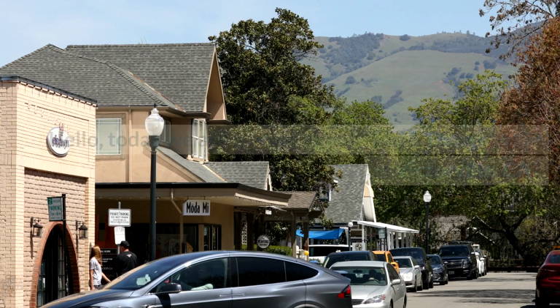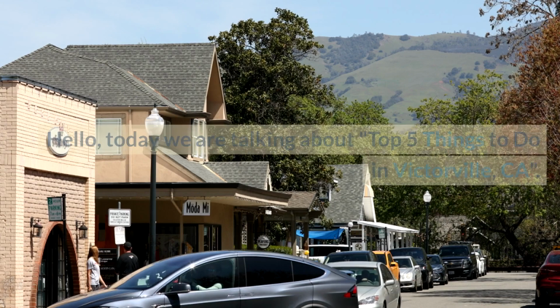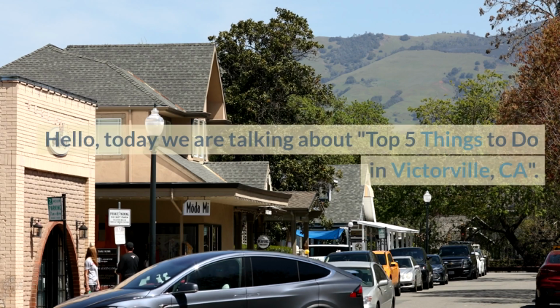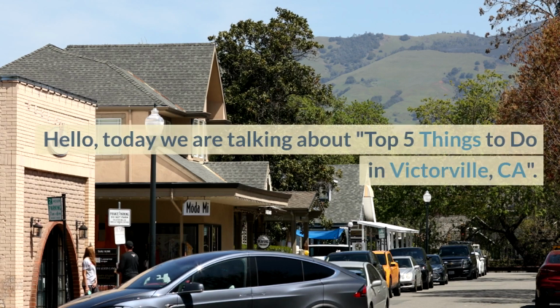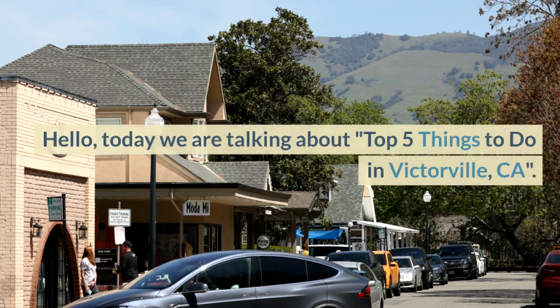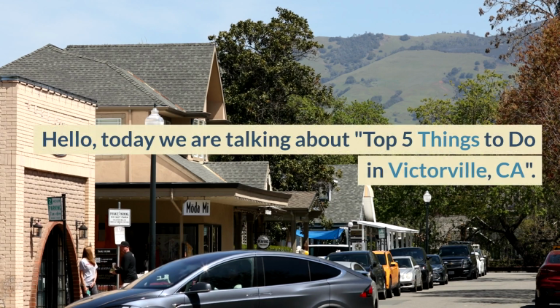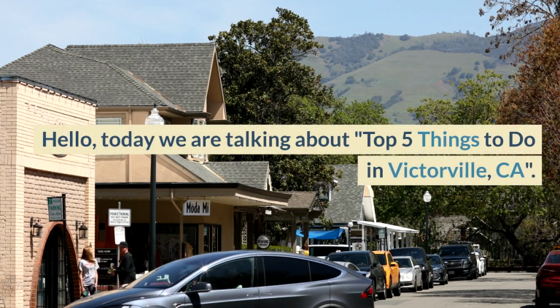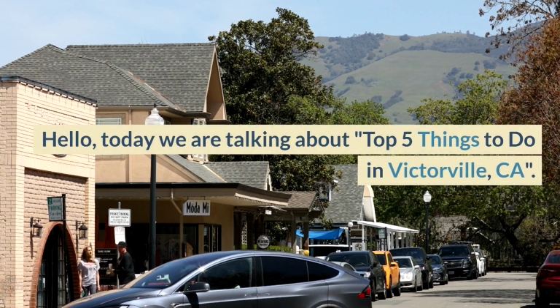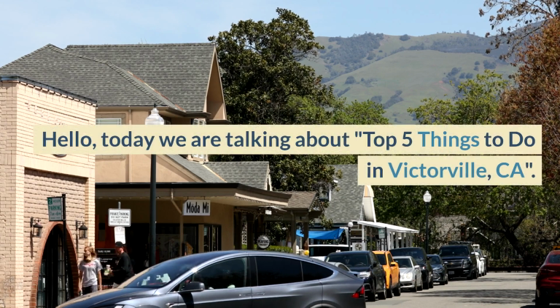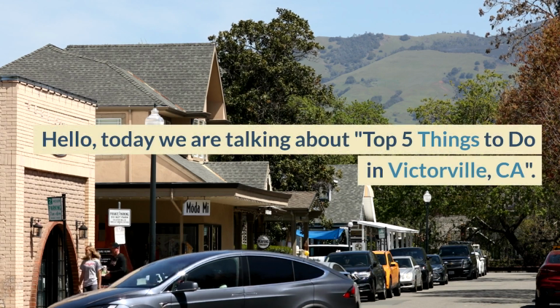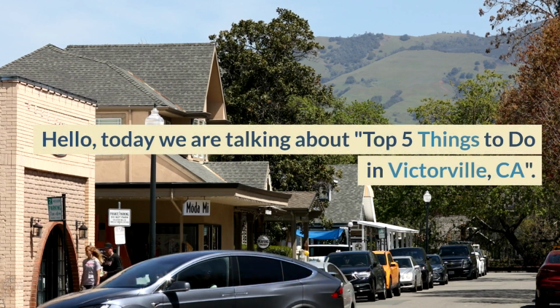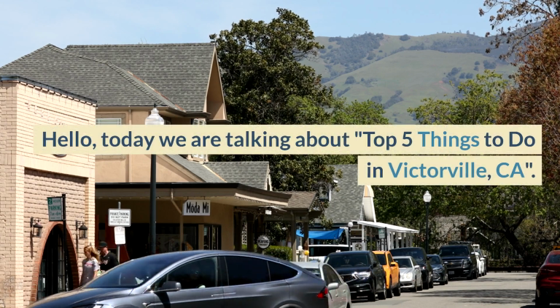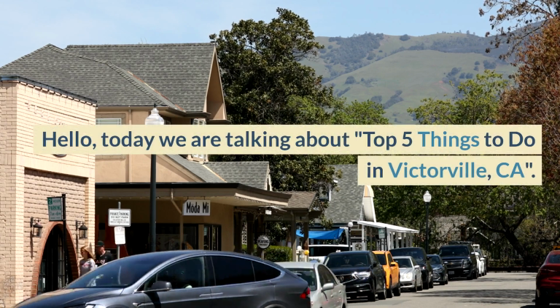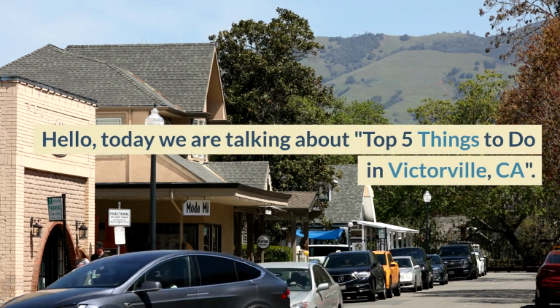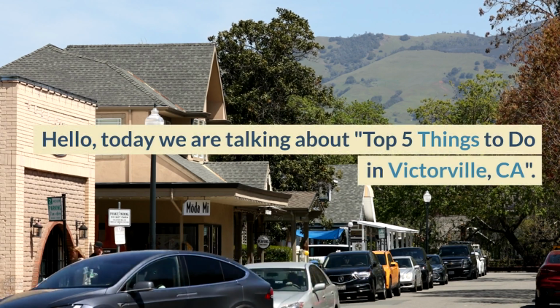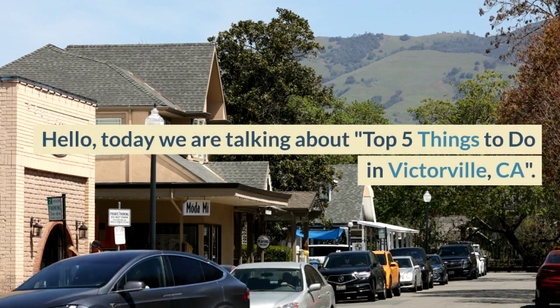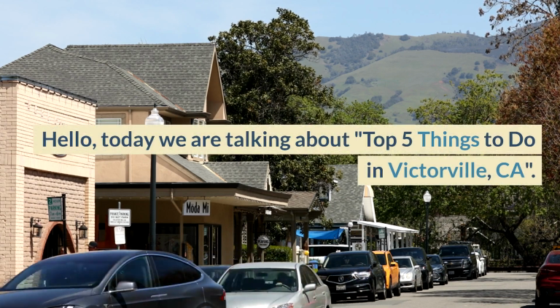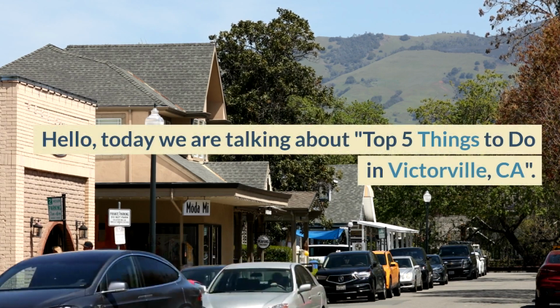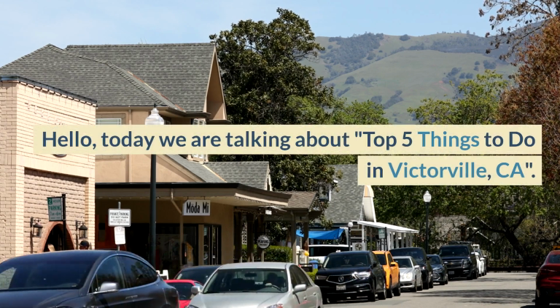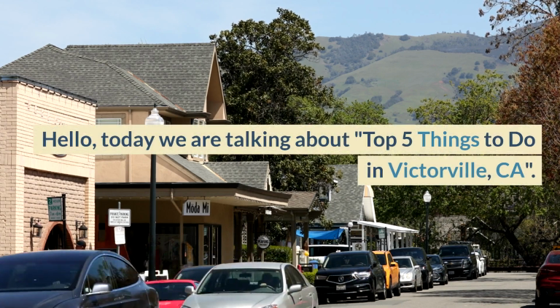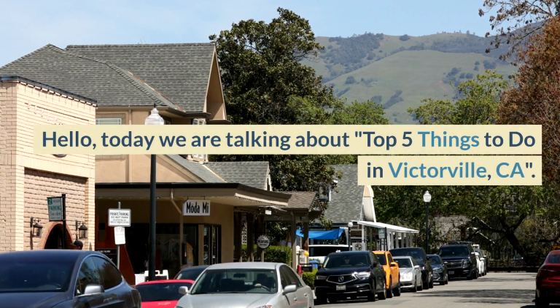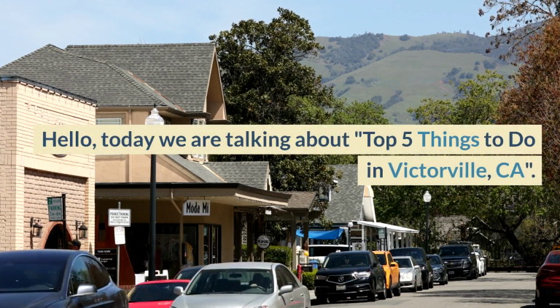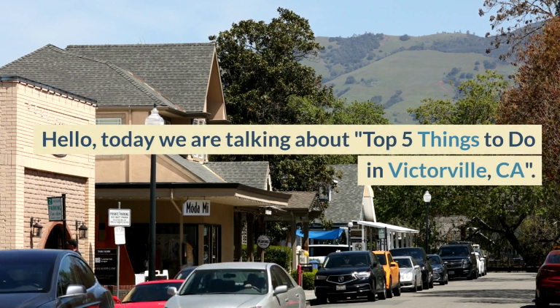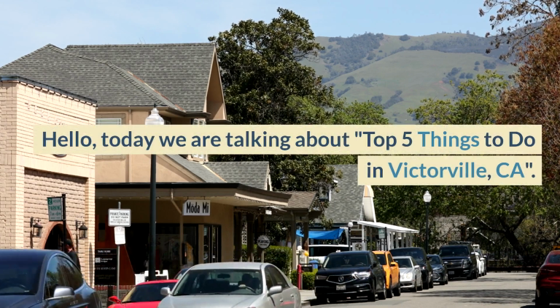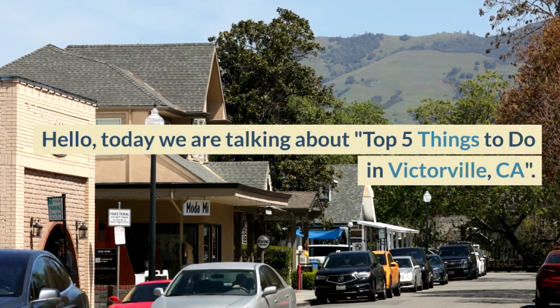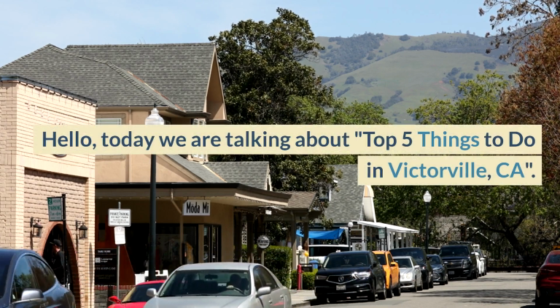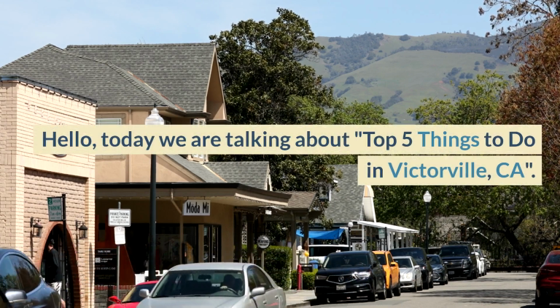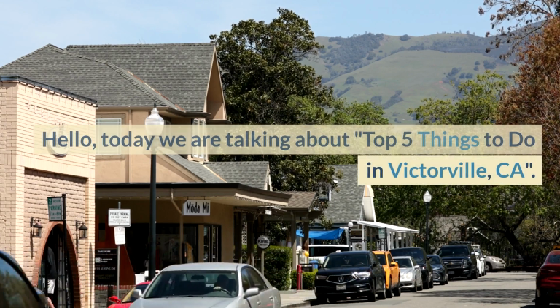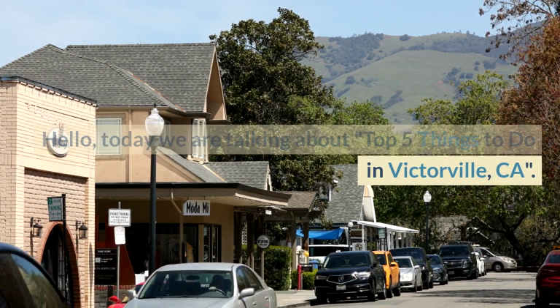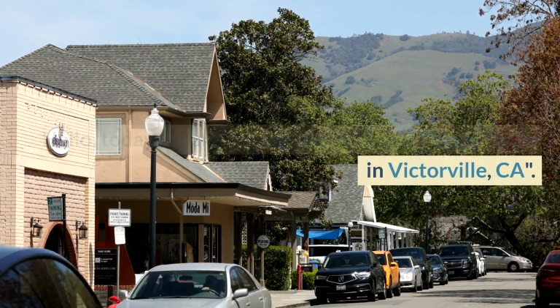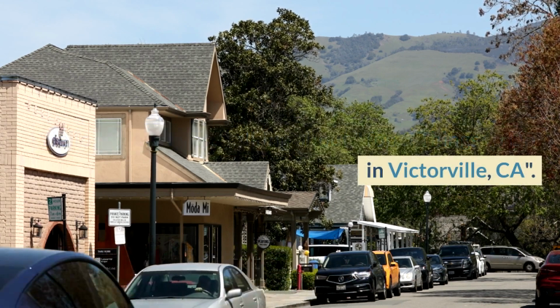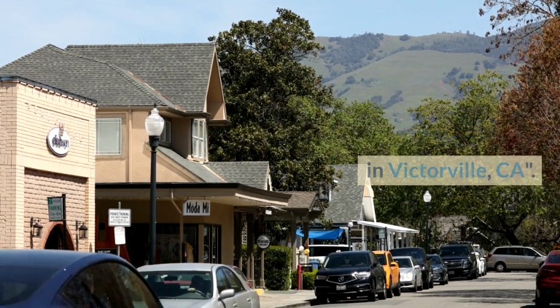Hello. Today we are talking about Top 5 Things to Do in Victorville, CA.